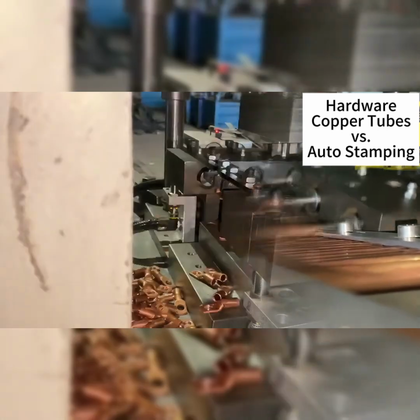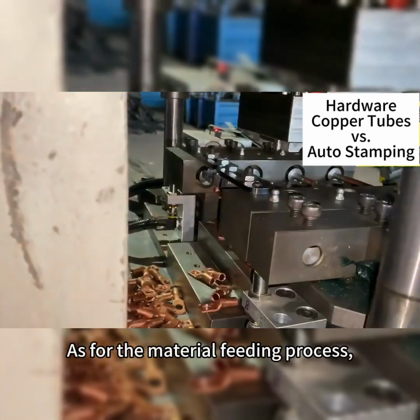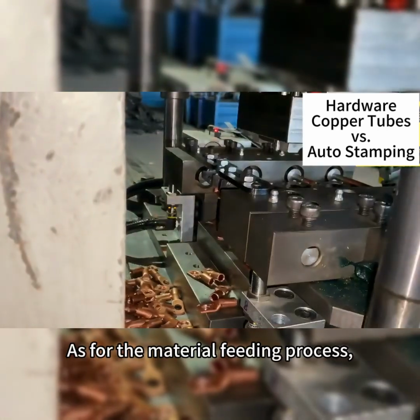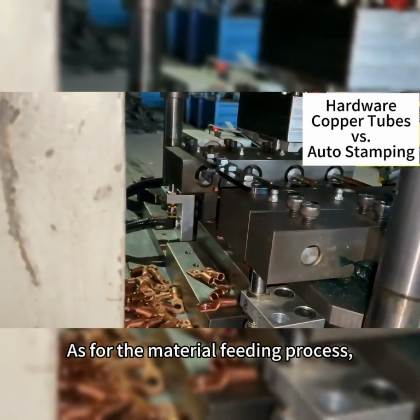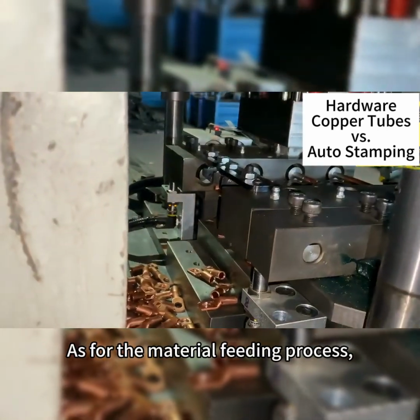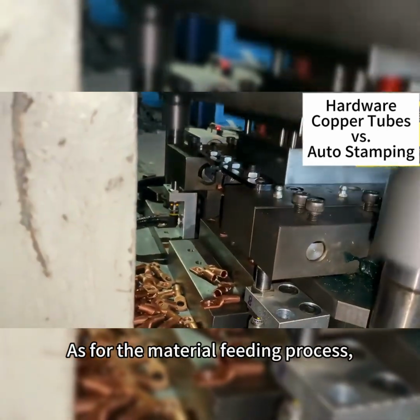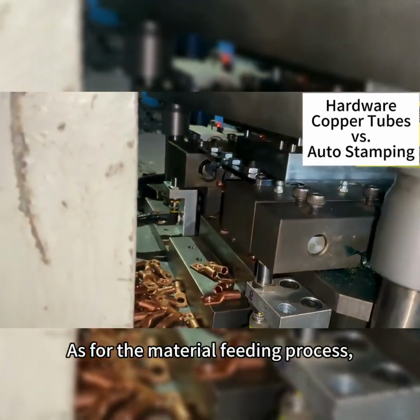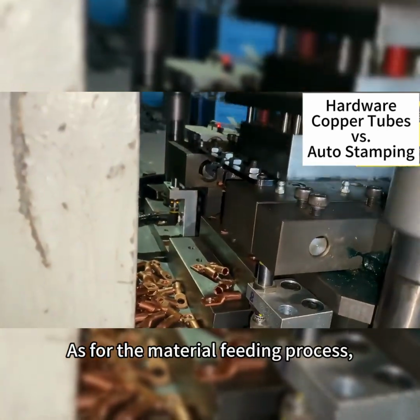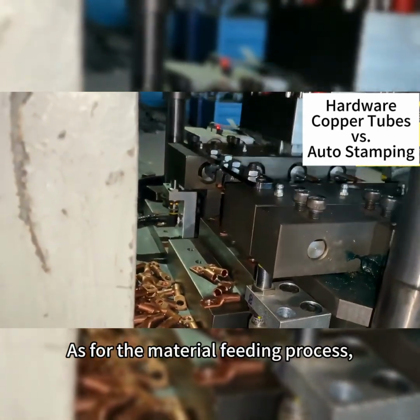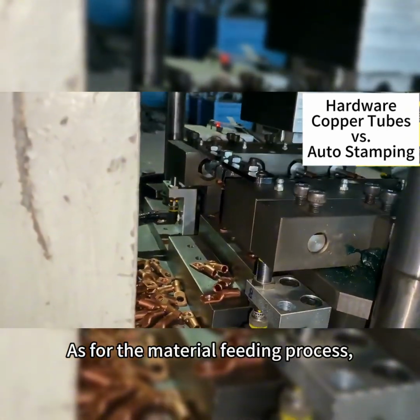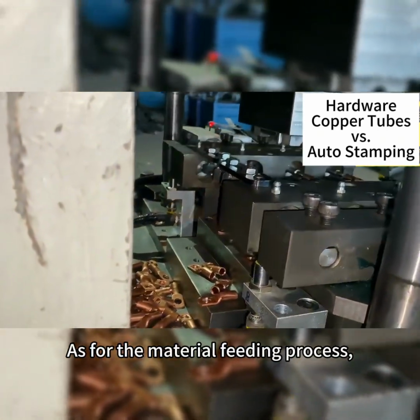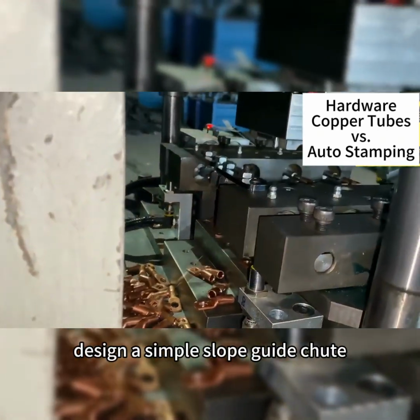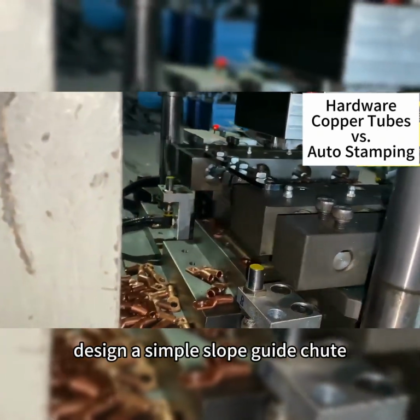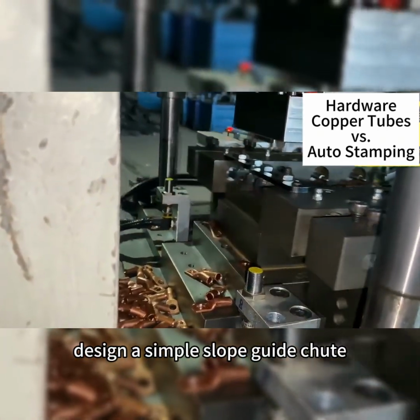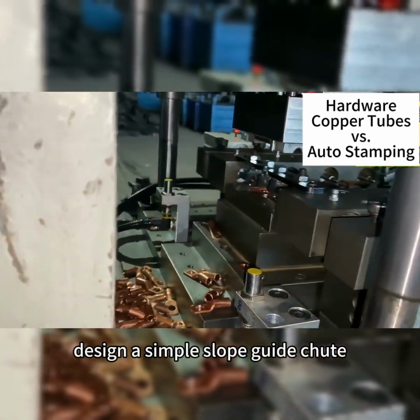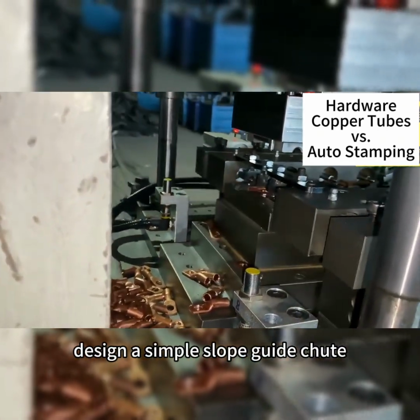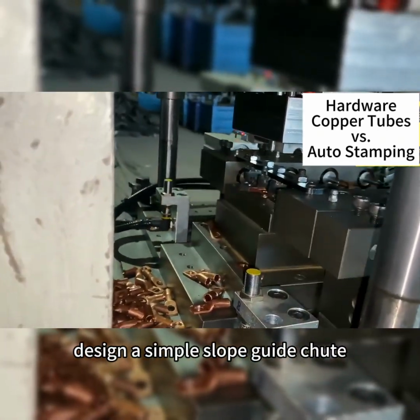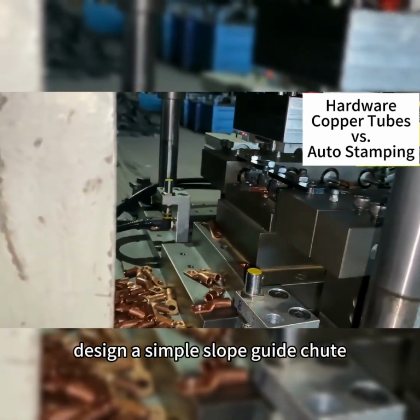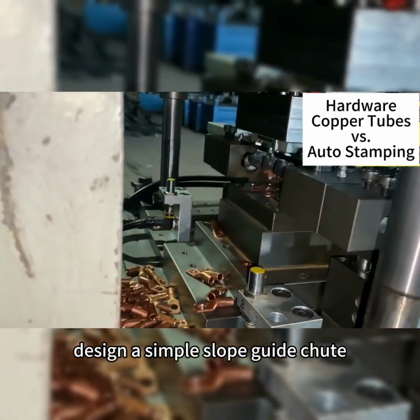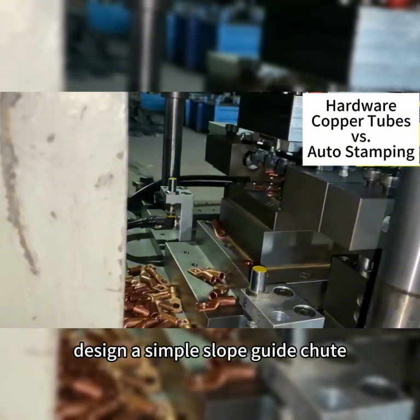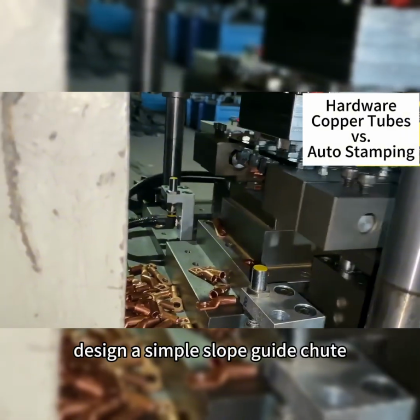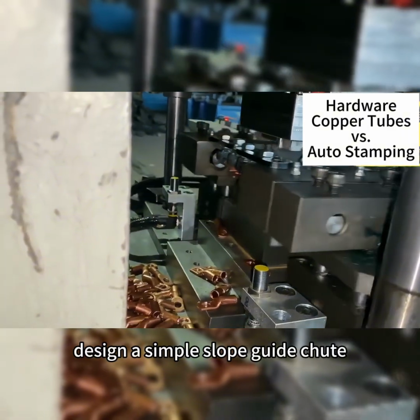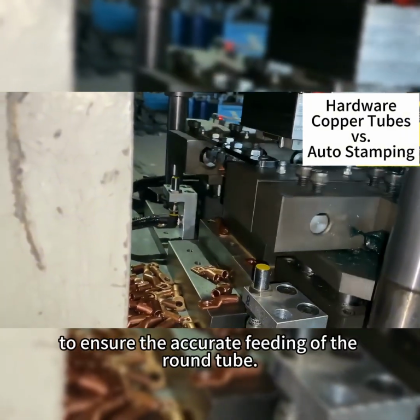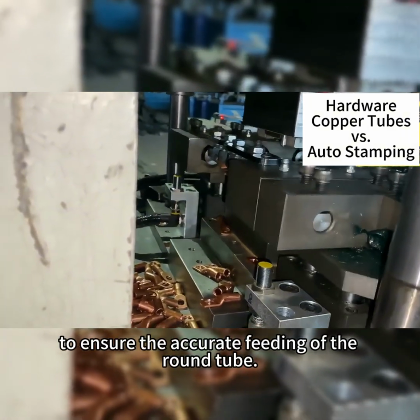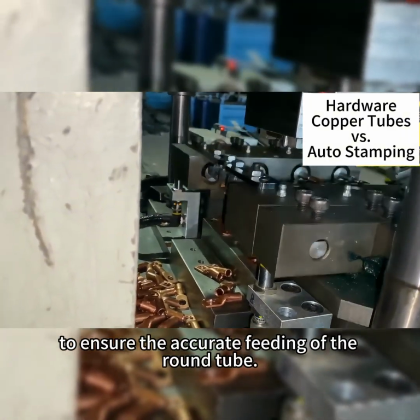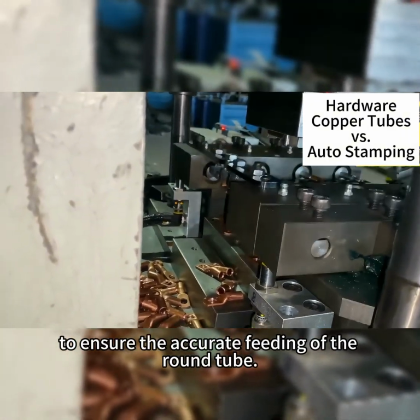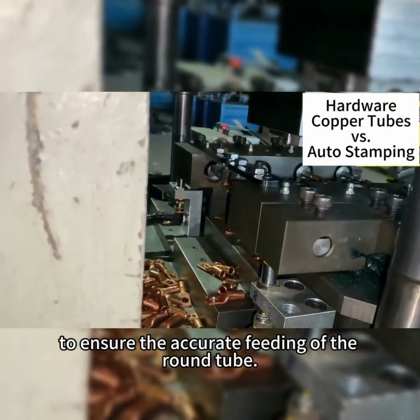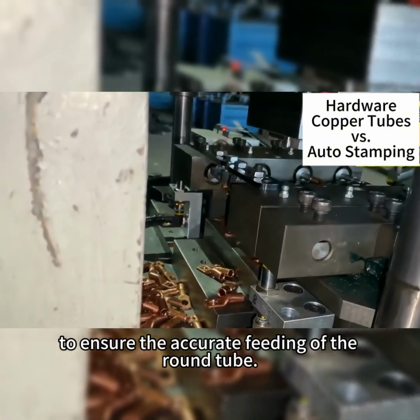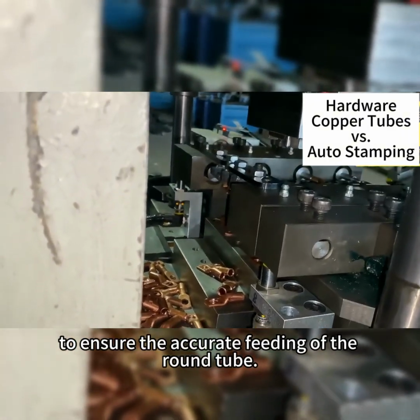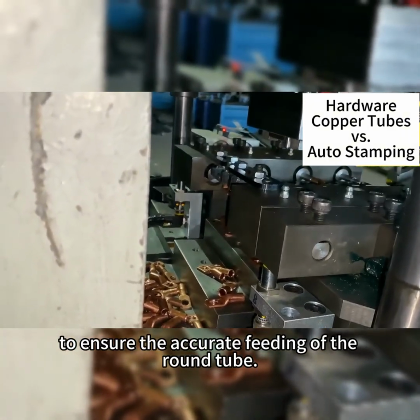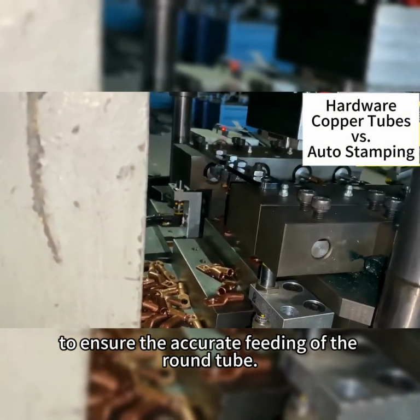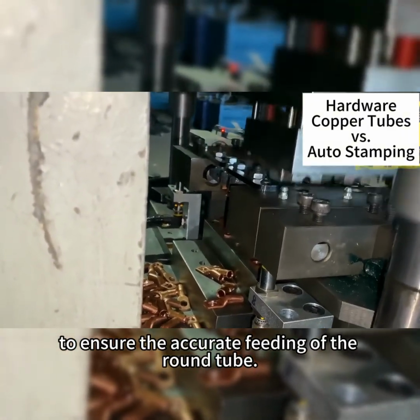As for the material feeding process, we design a simple slope guide shoot to ensure the accurate feeding of the round tube.